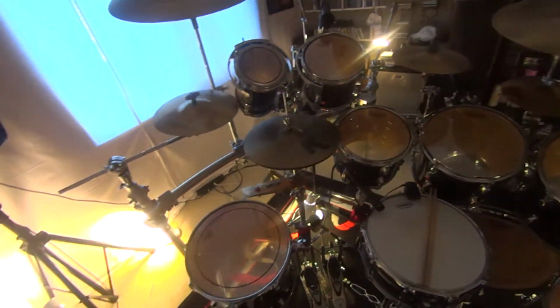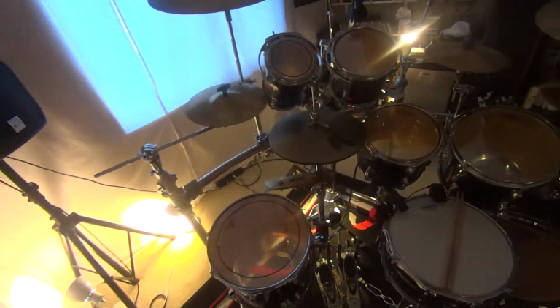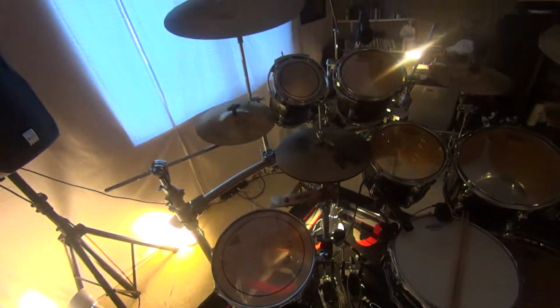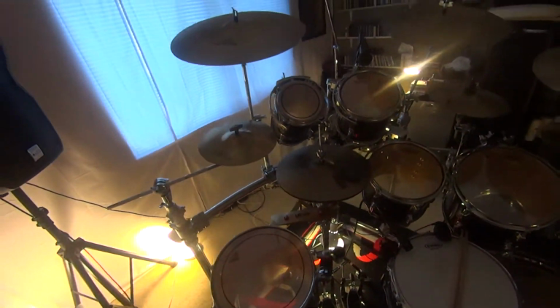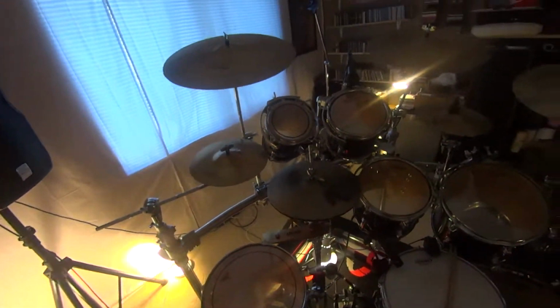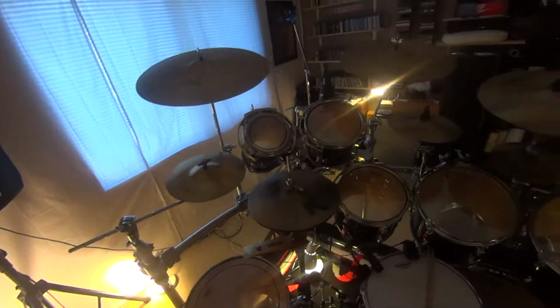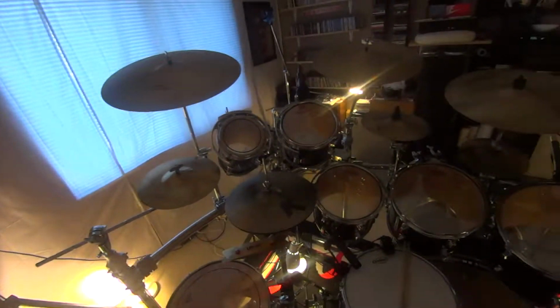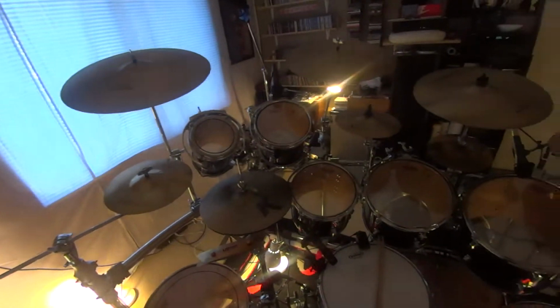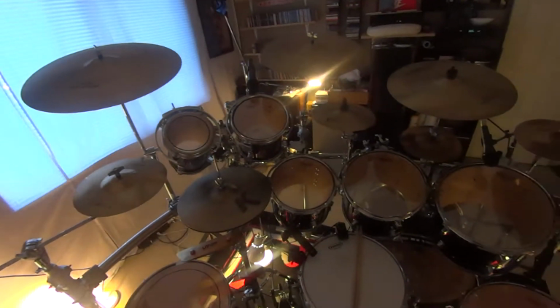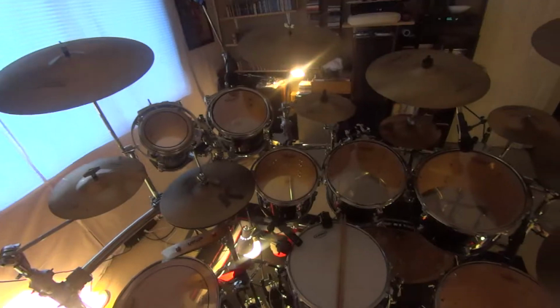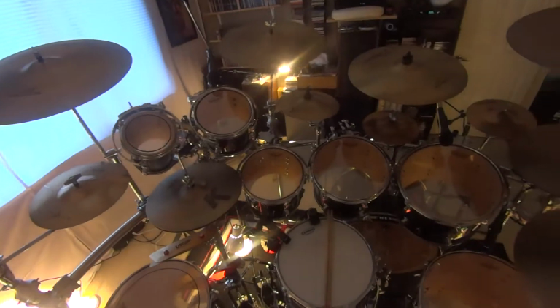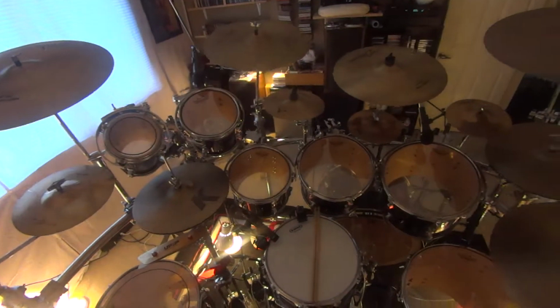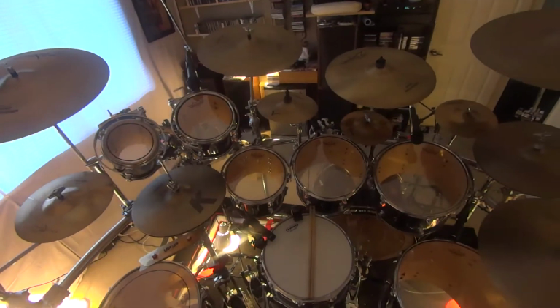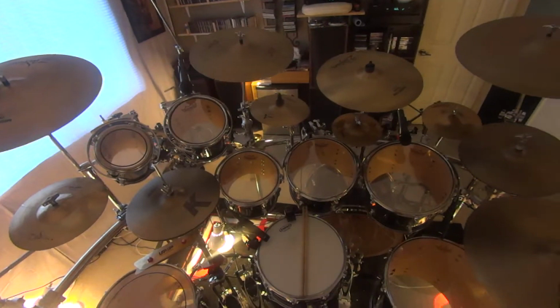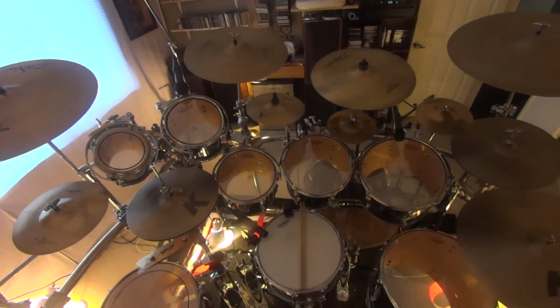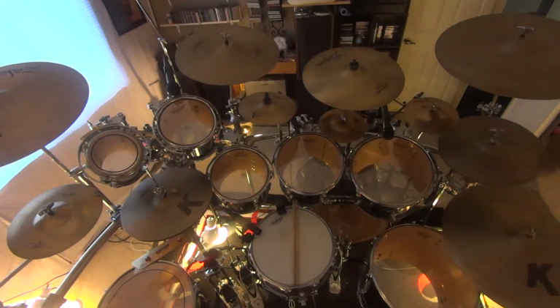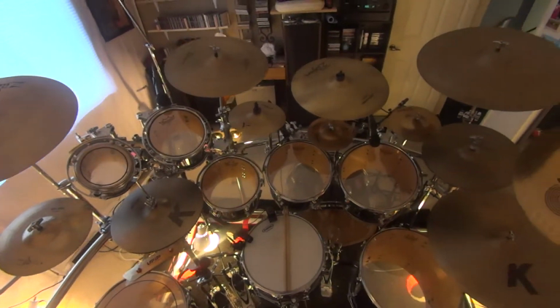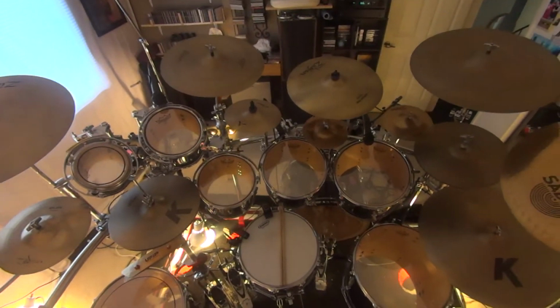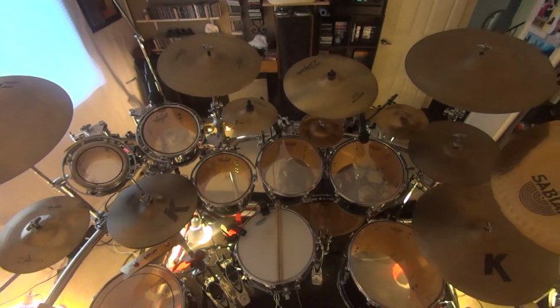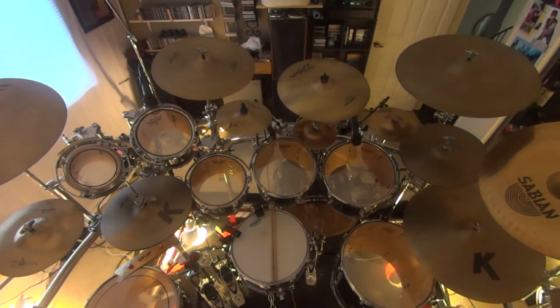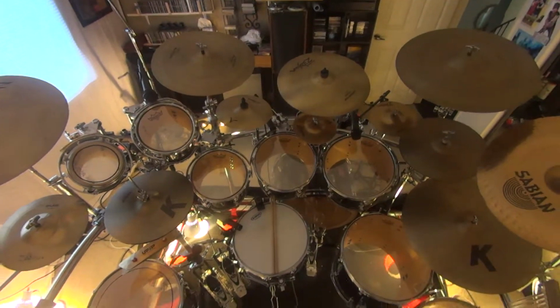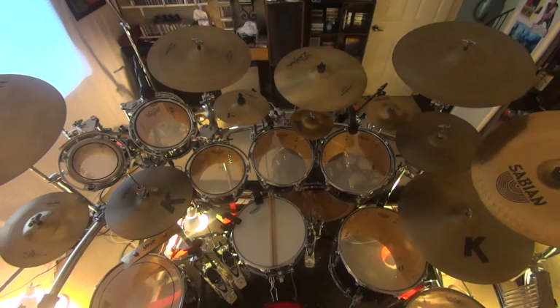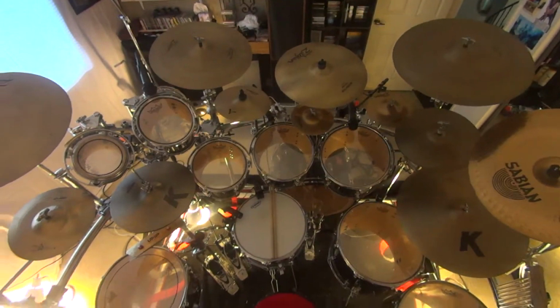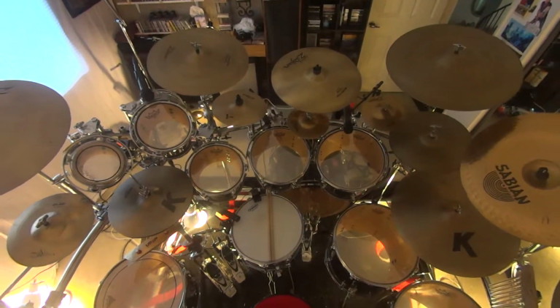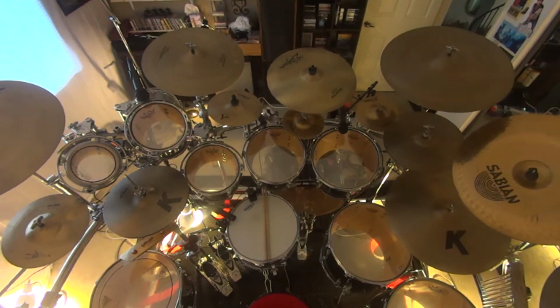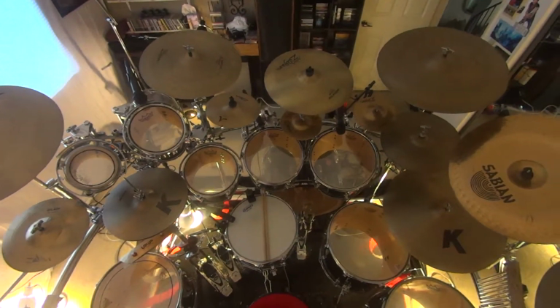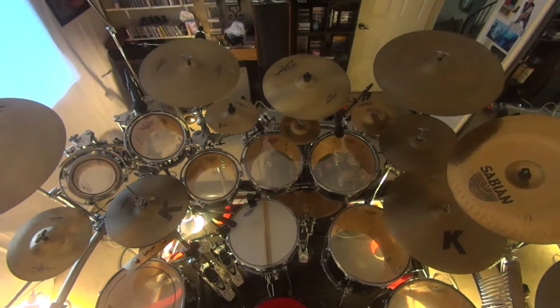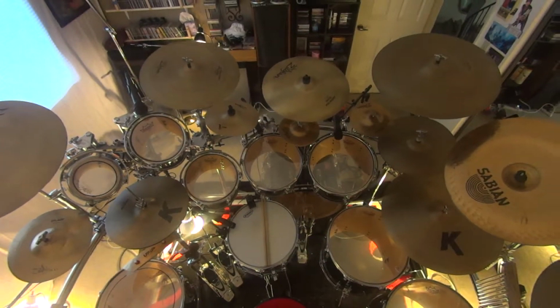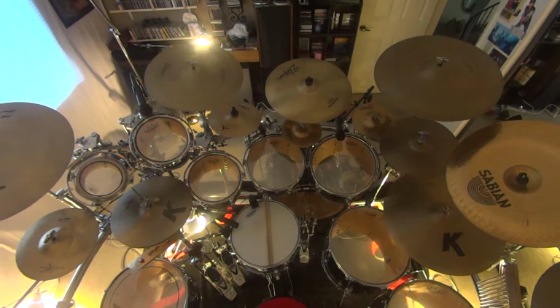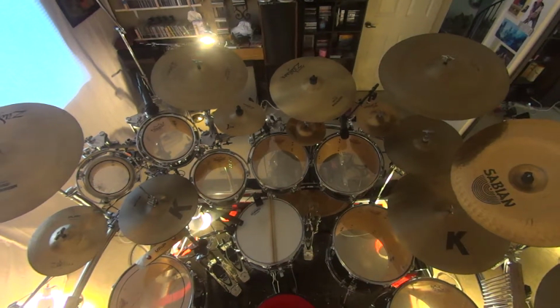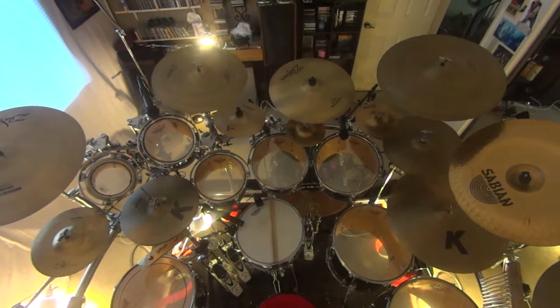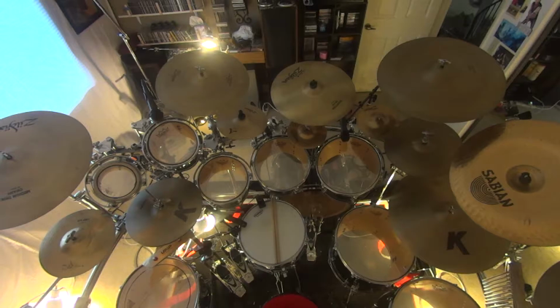Tomorrow will be drum day for Gordio. New kit, new setup. Same old for a prime.